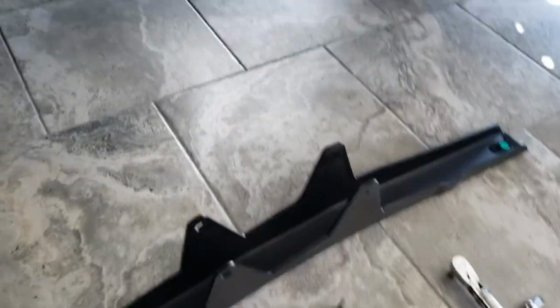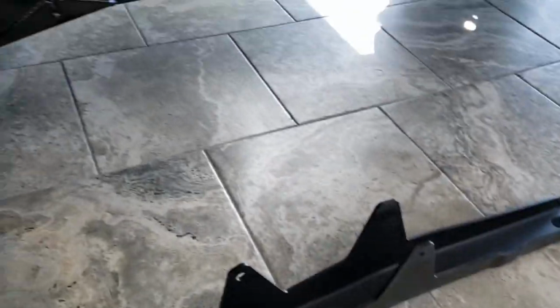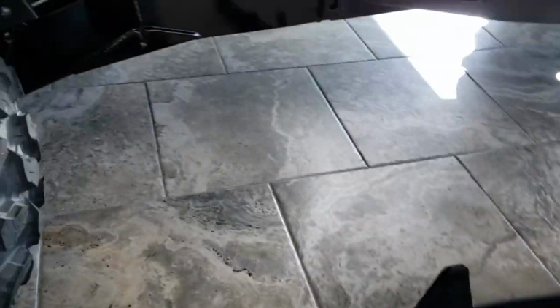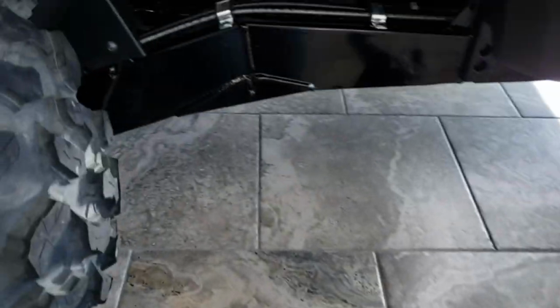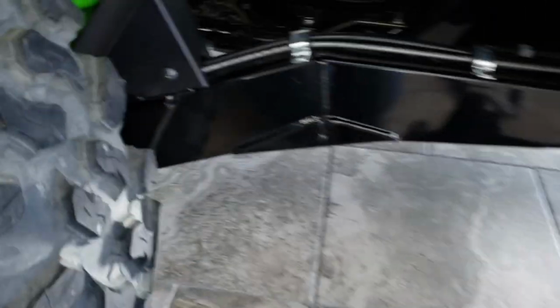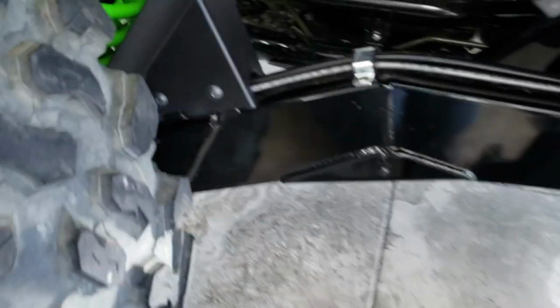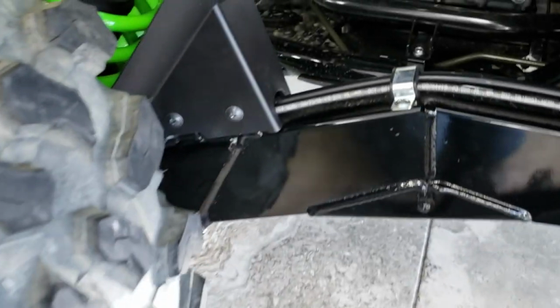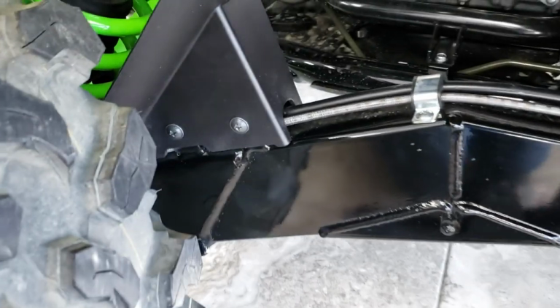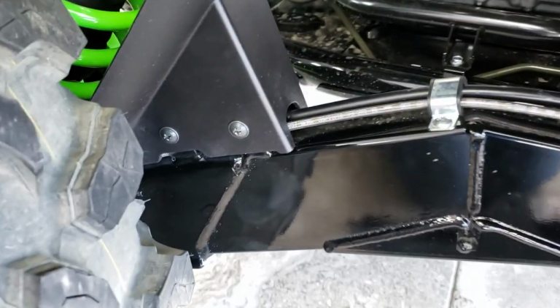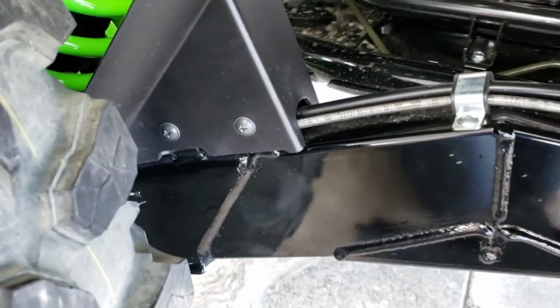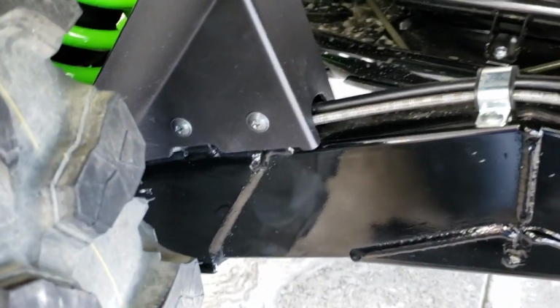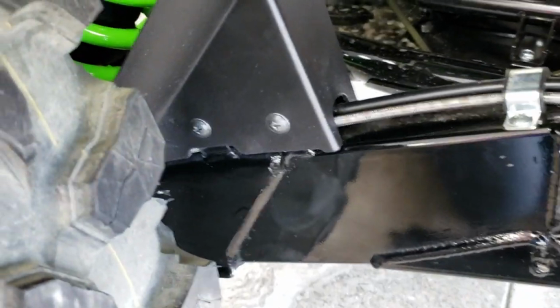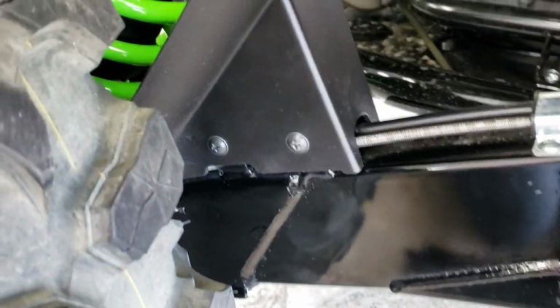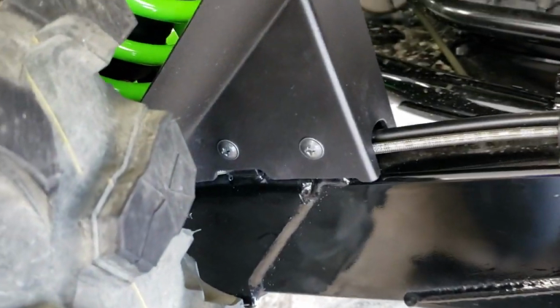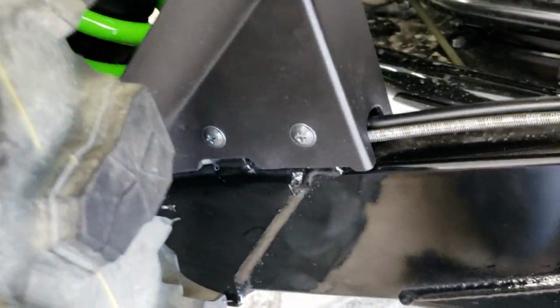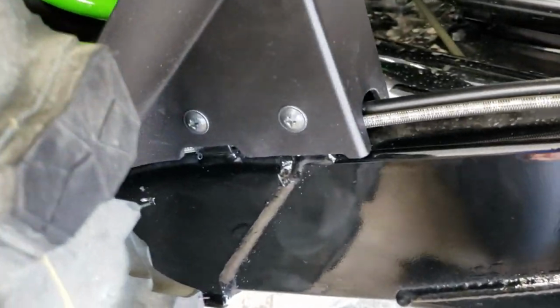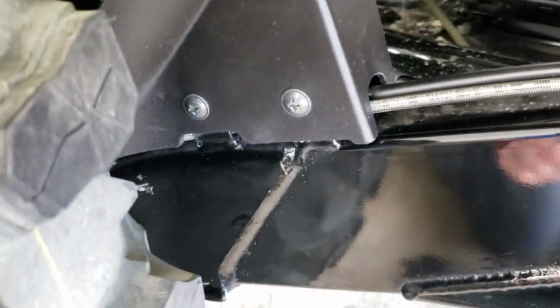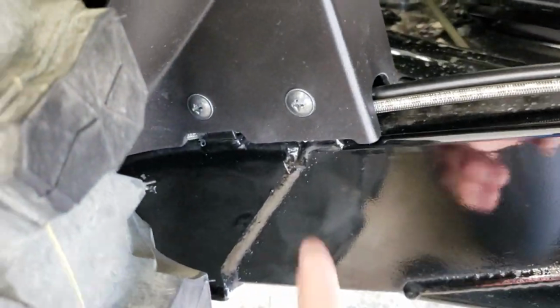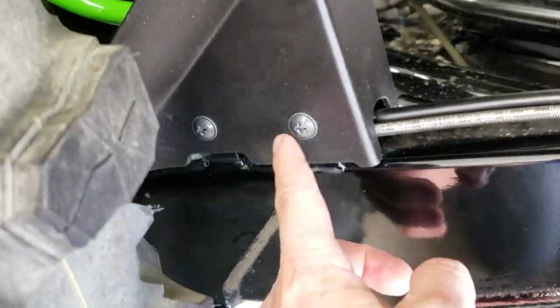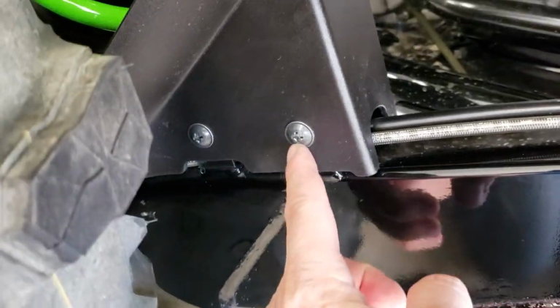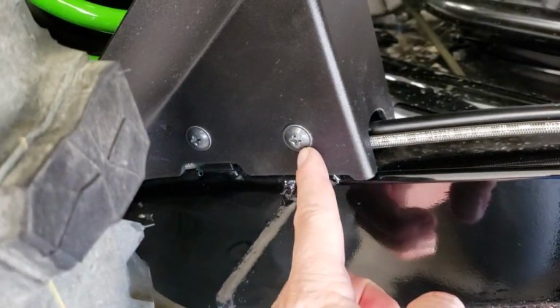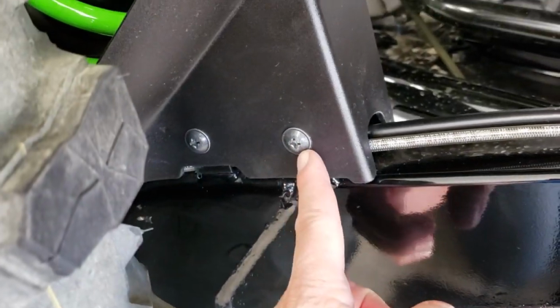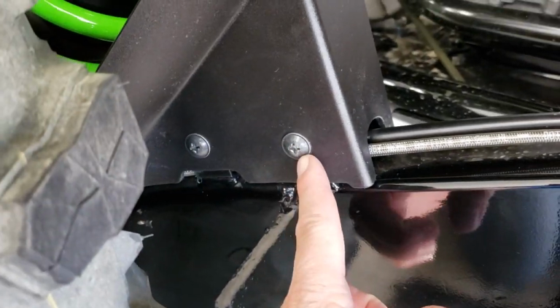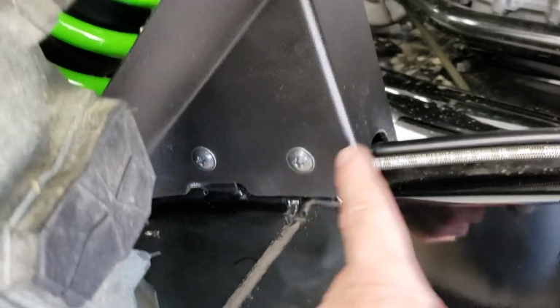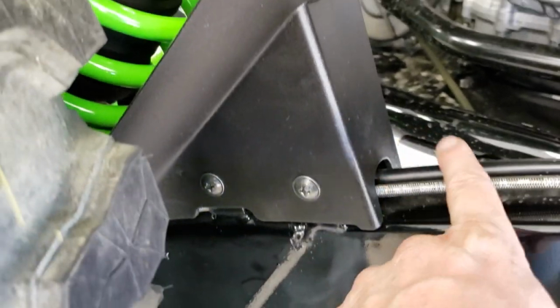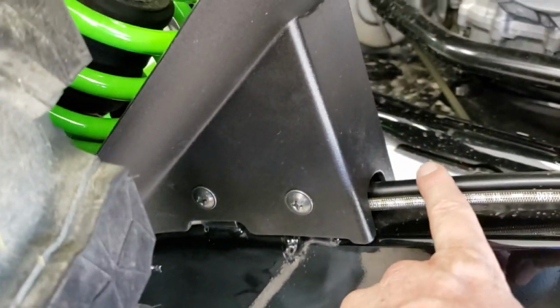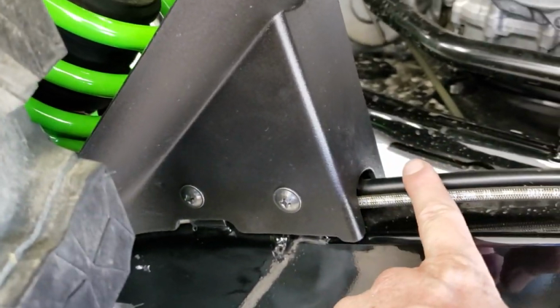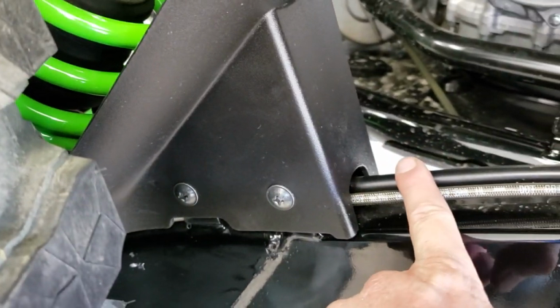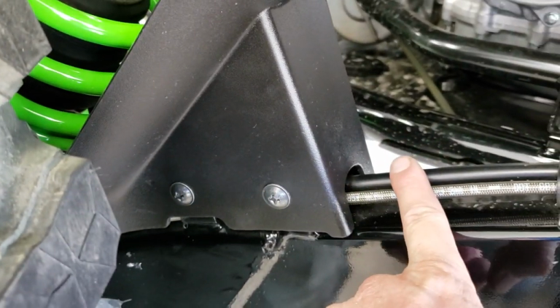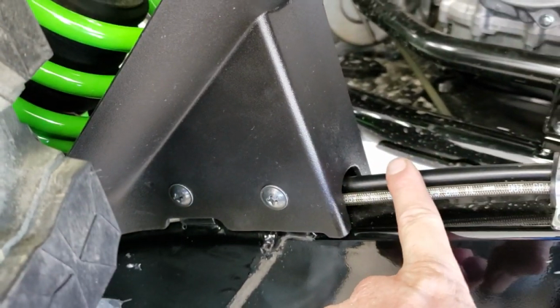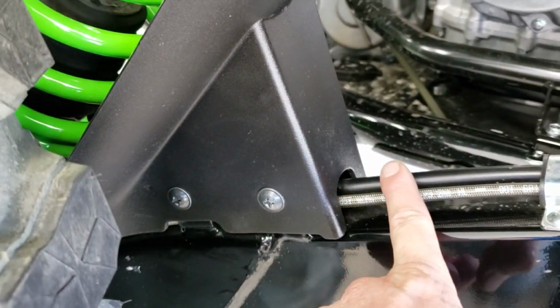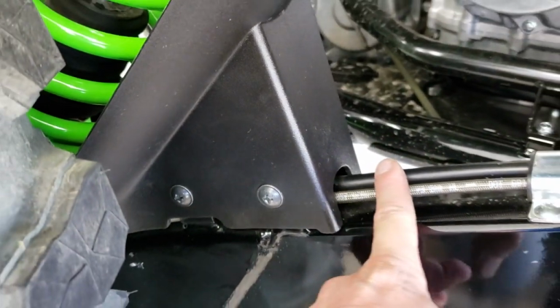Super simple installation on this. All you're going to do is take your Phillips and undo this screw and one on the opposite side.